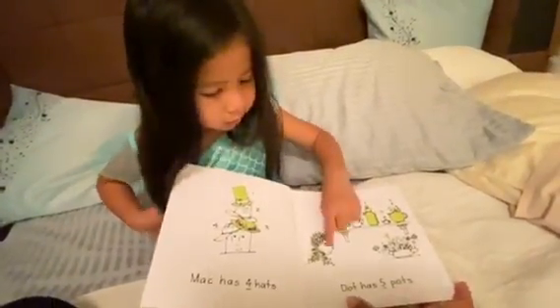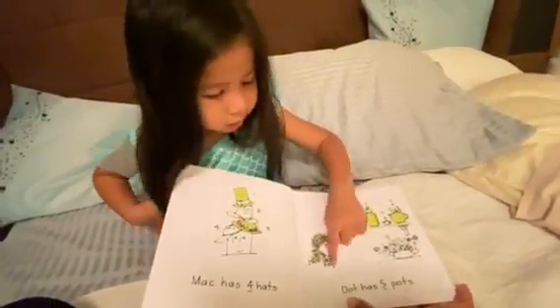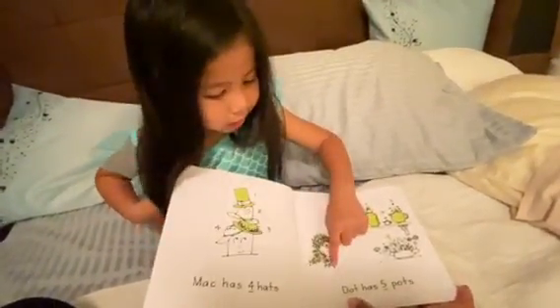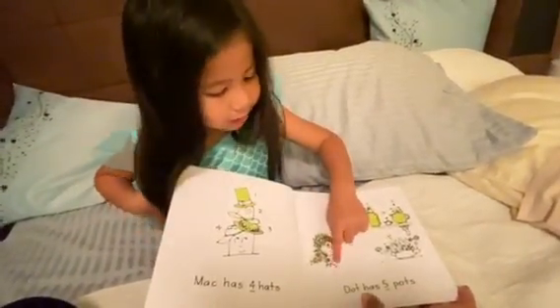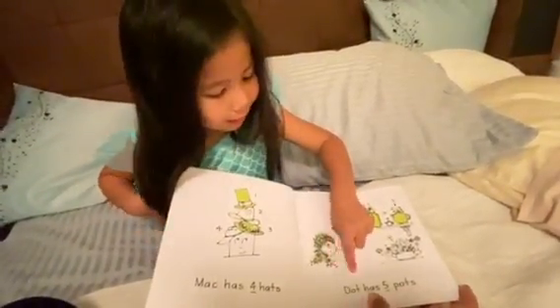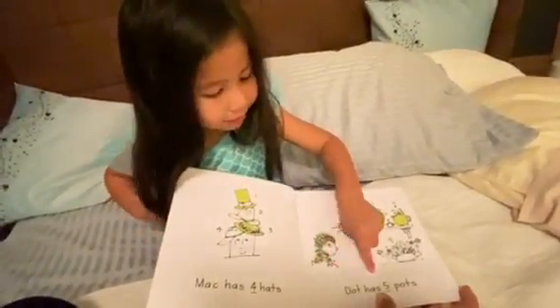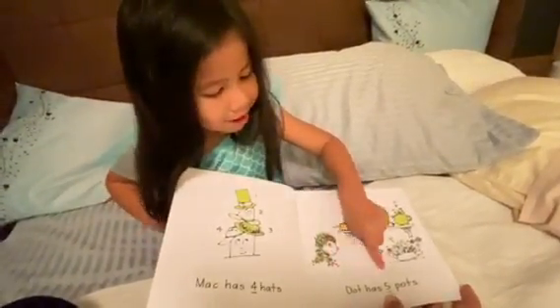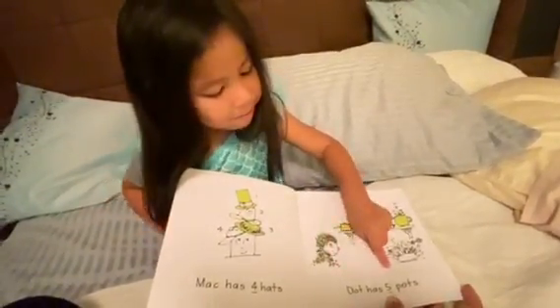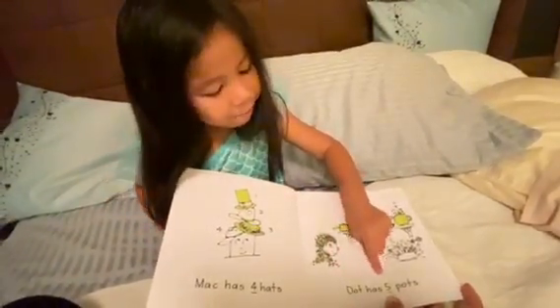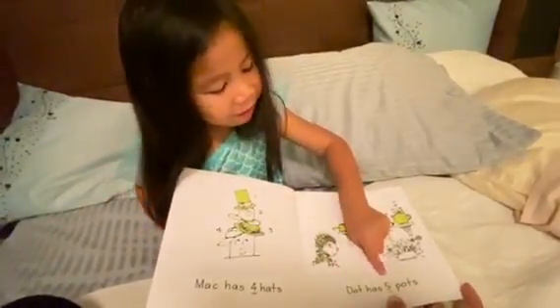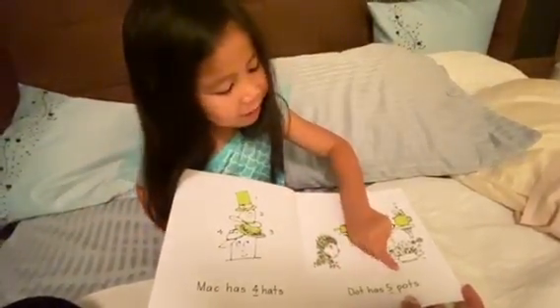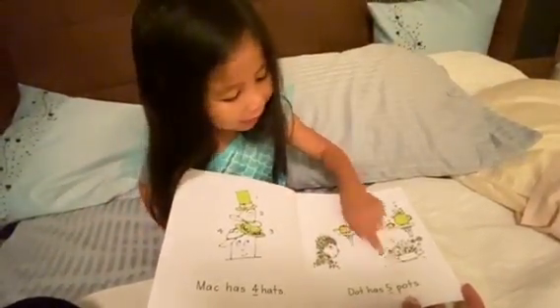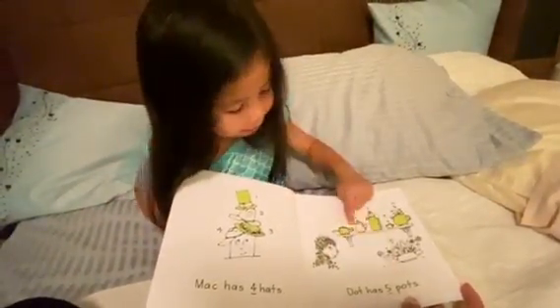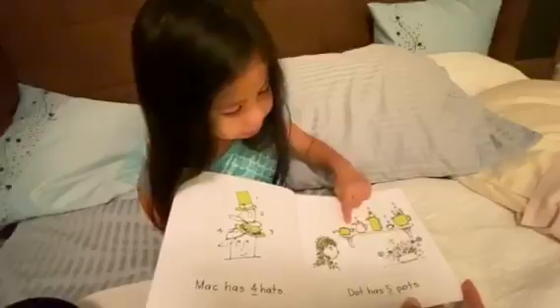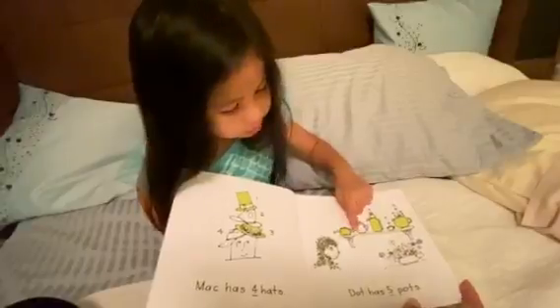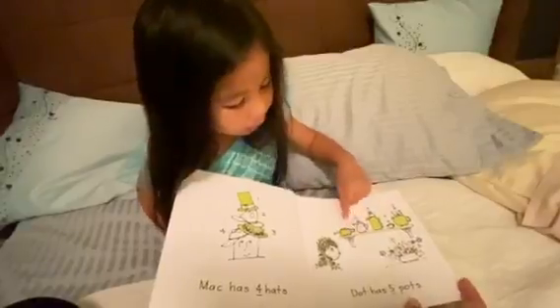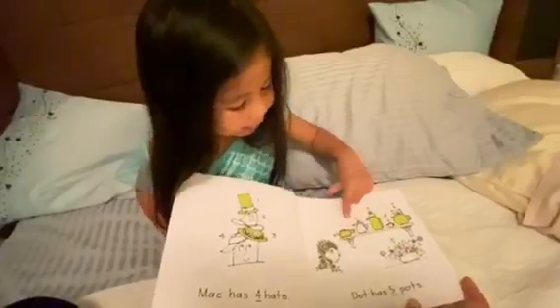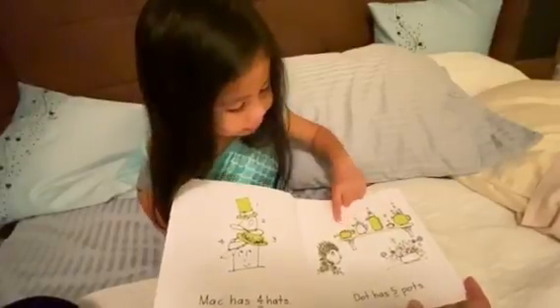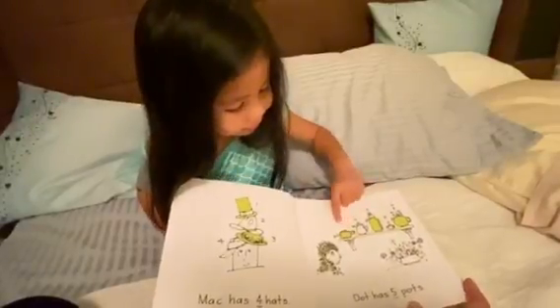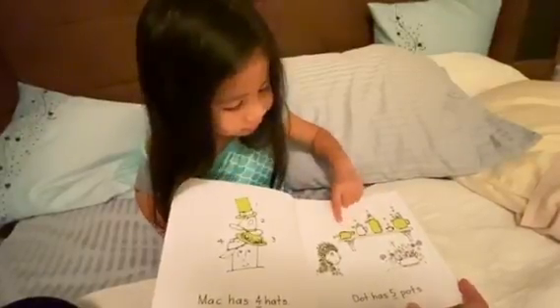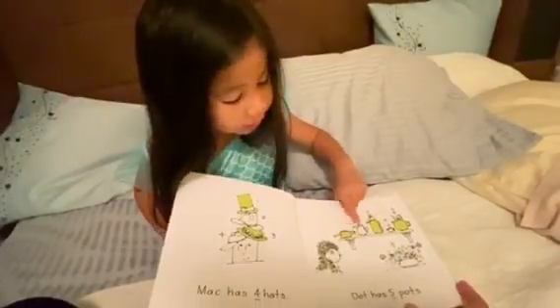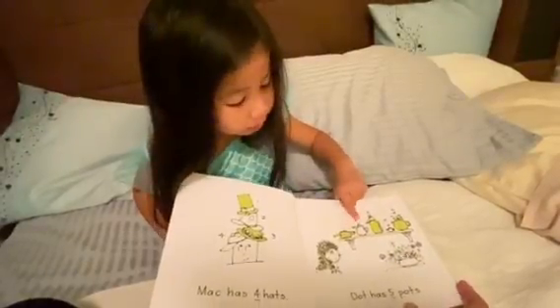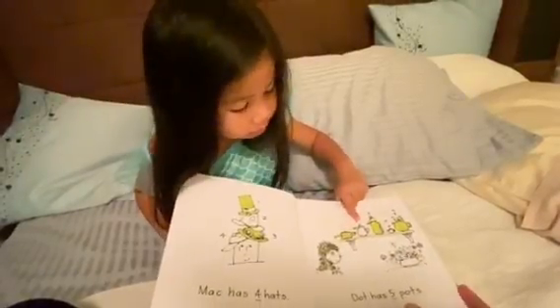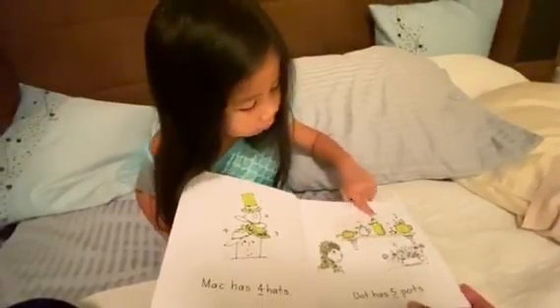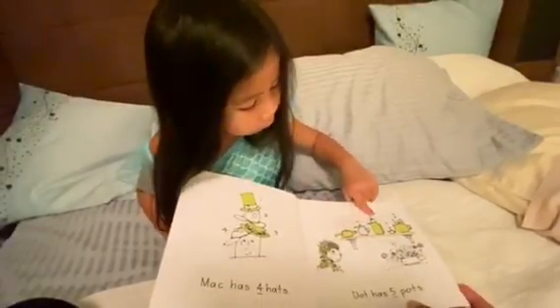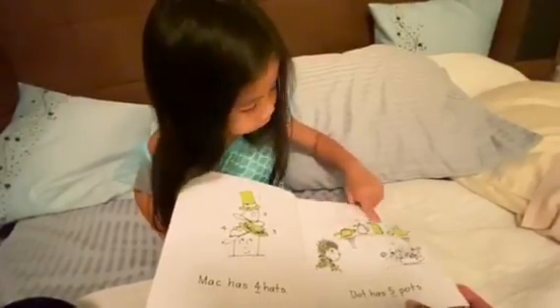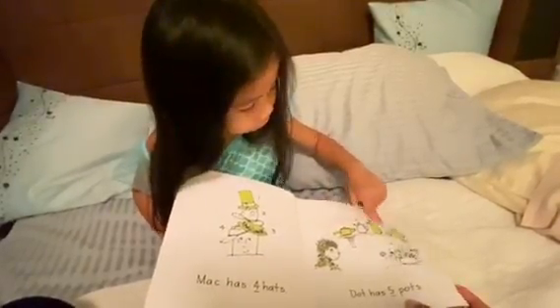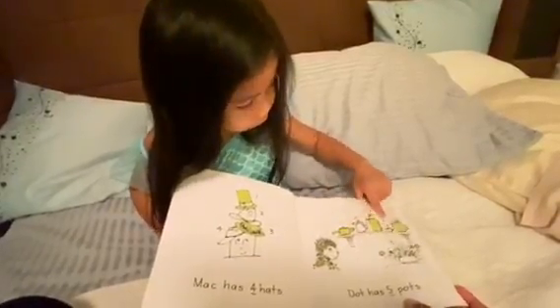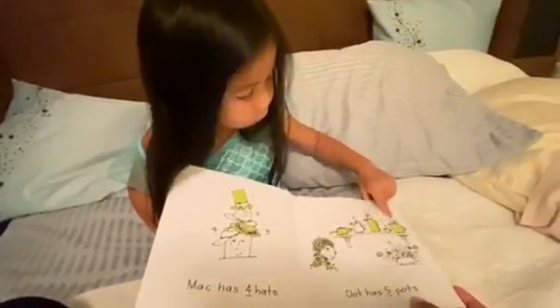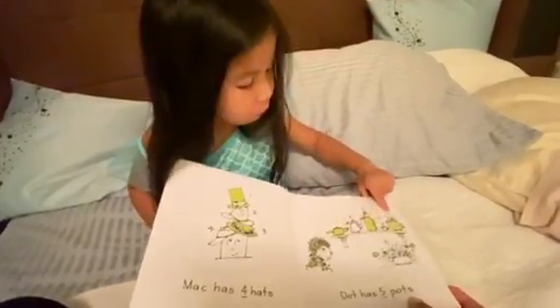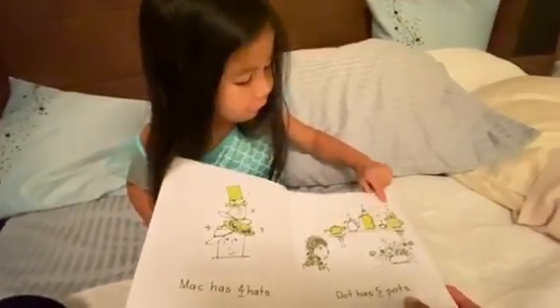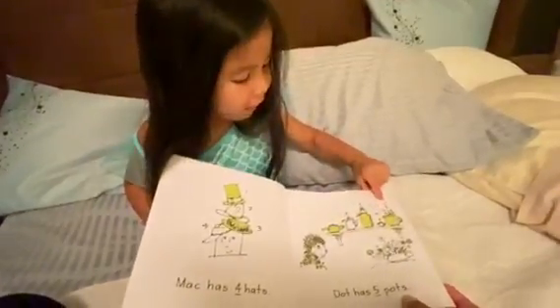Dirk has five pots. One, two, three, four, five.